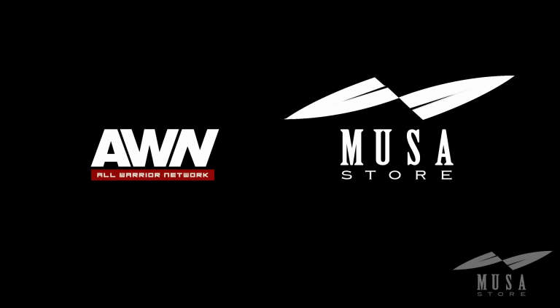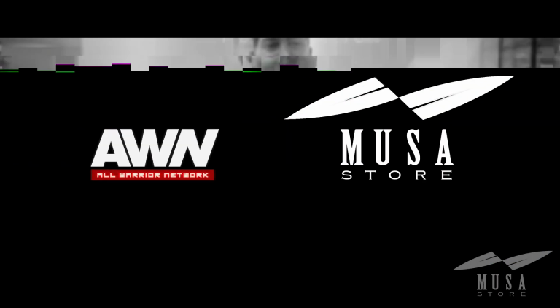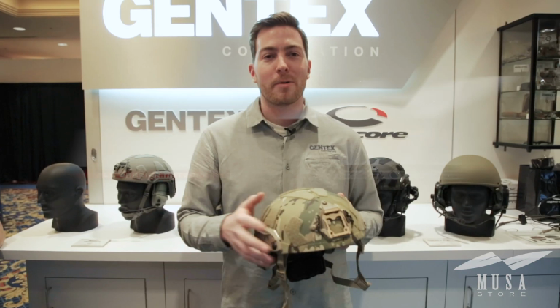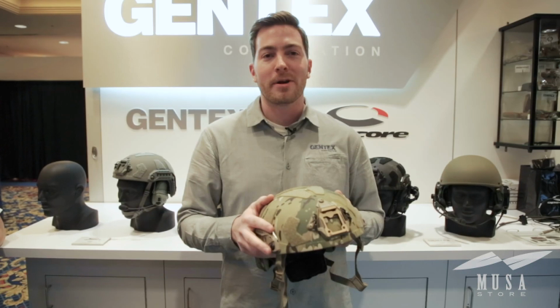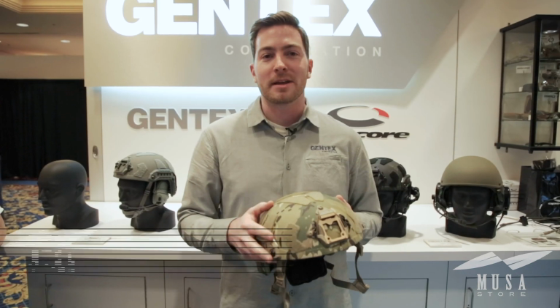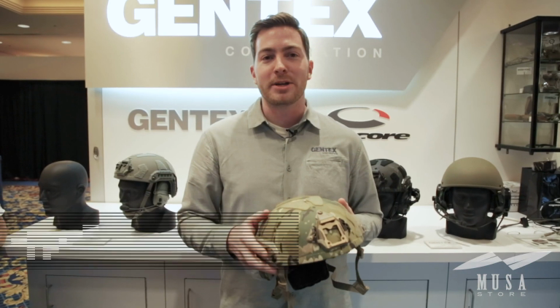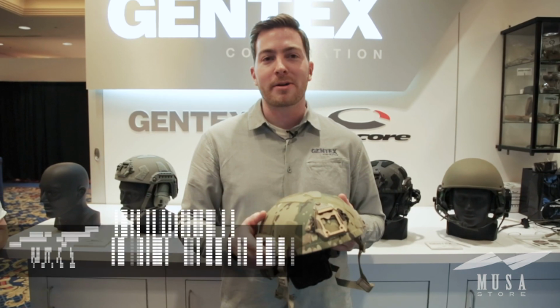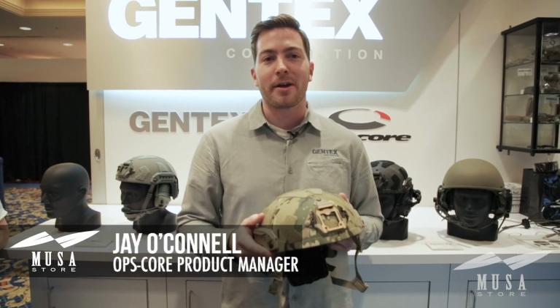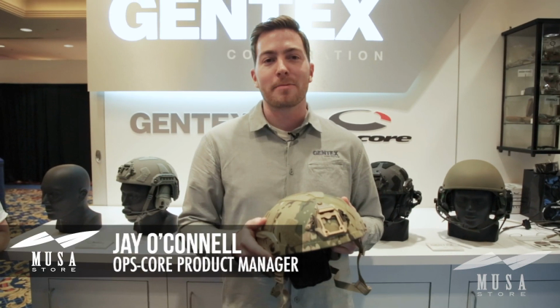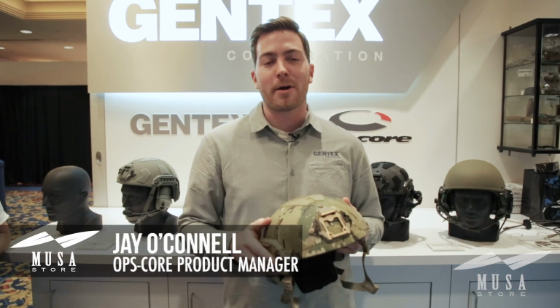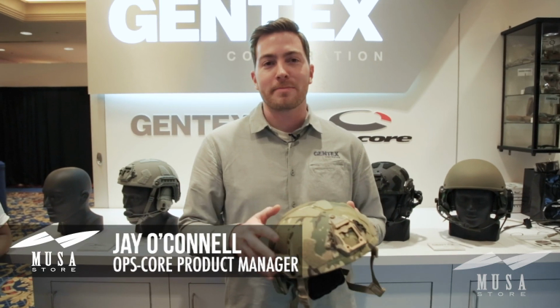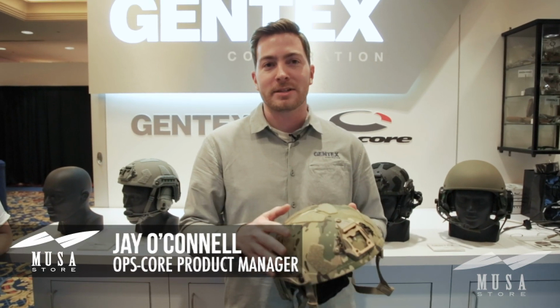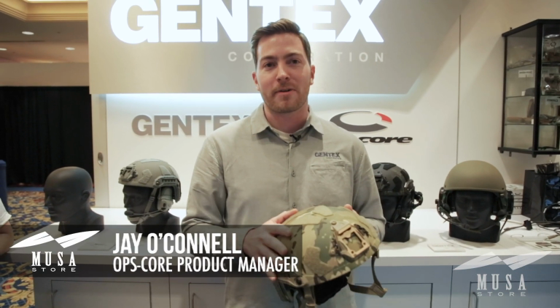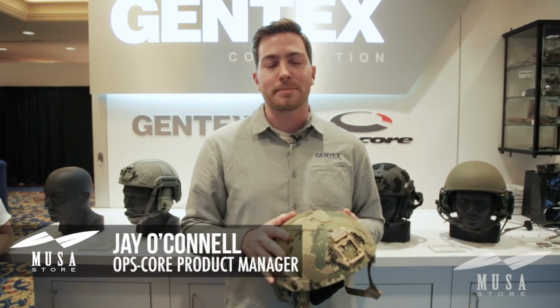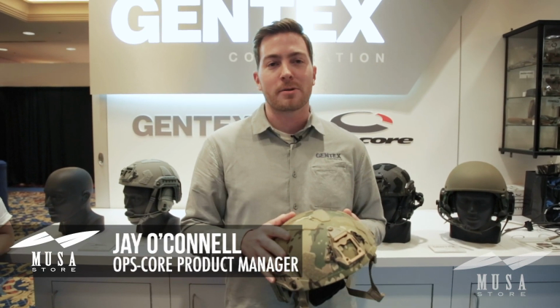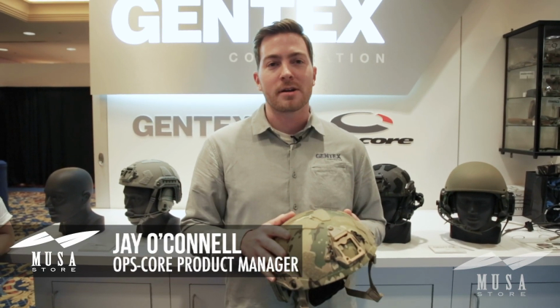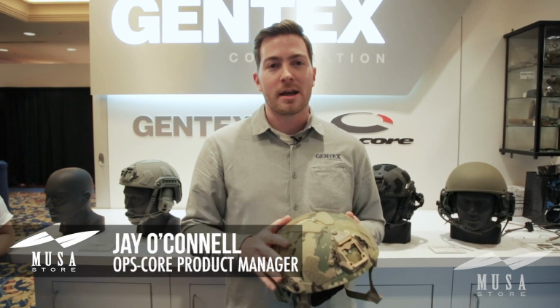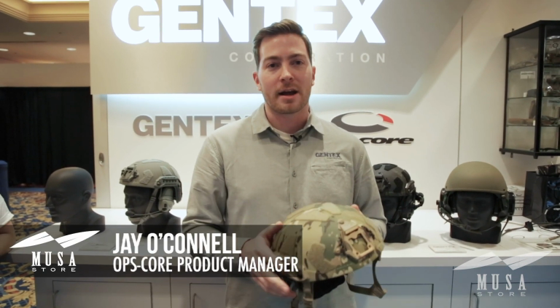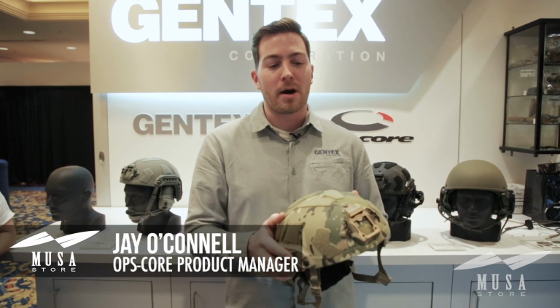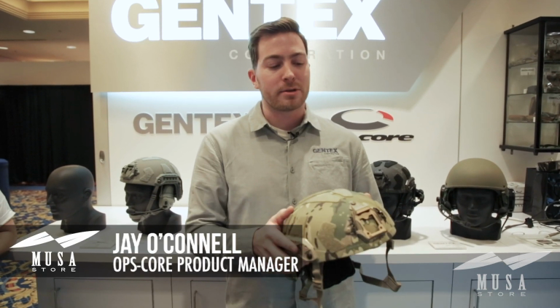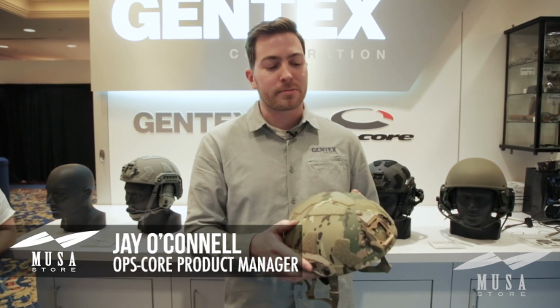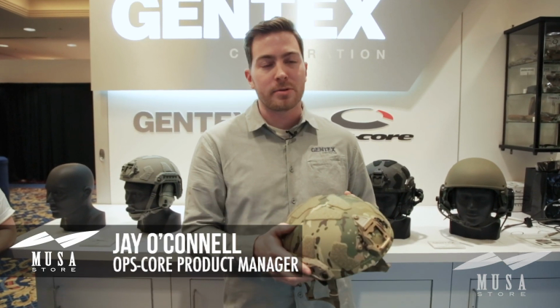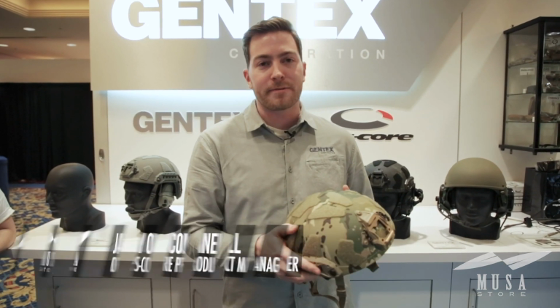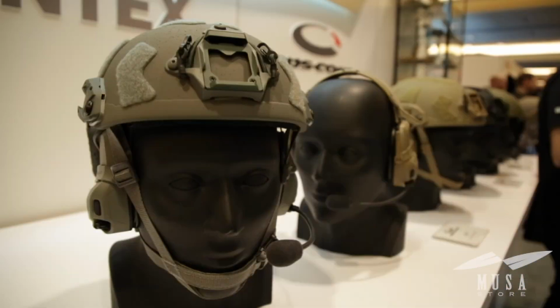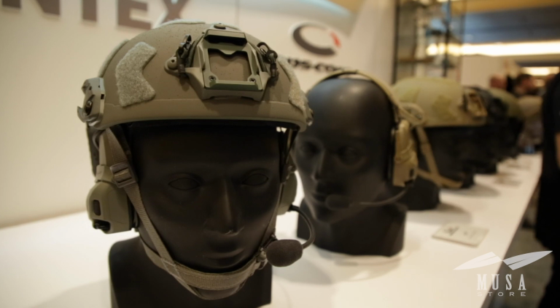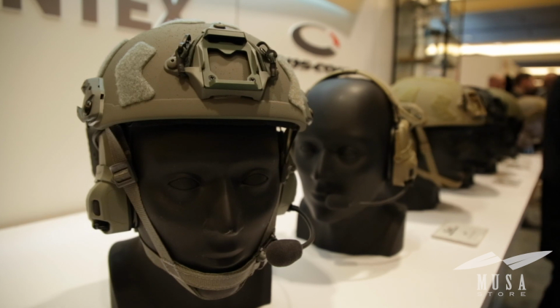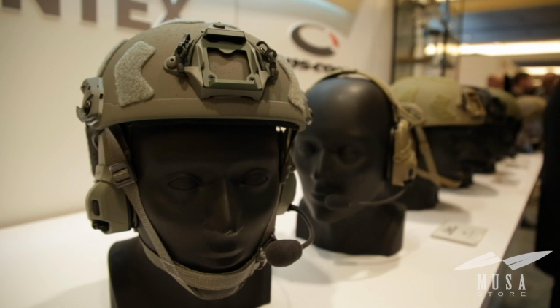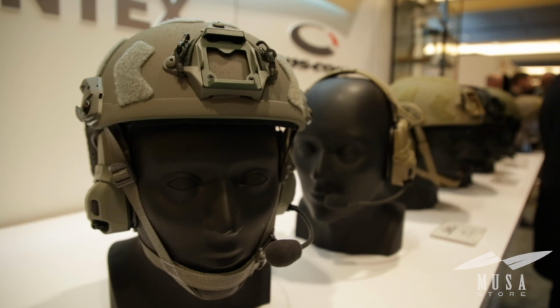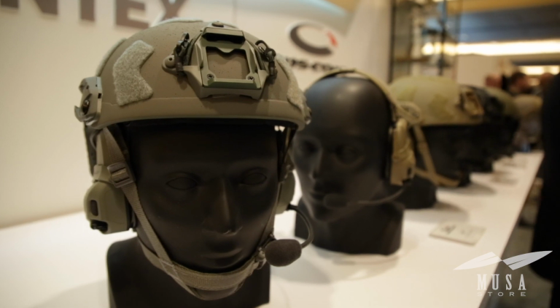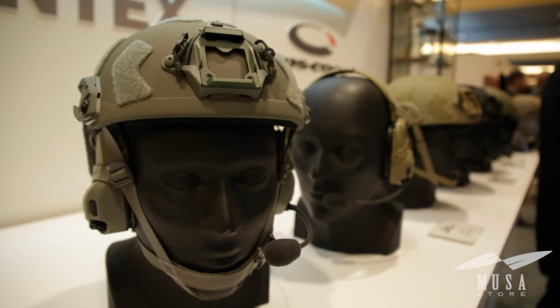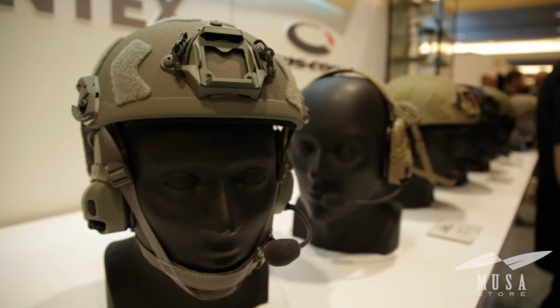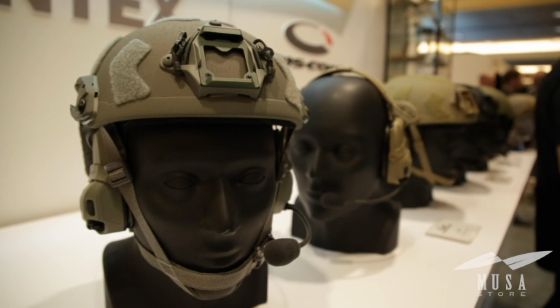Hi Warriors, I'm Jay O'Connell, product manager for Opscore. We're gonna walk you through the Fast SF ballistic helmet system.